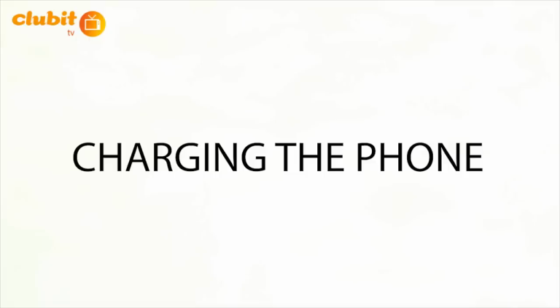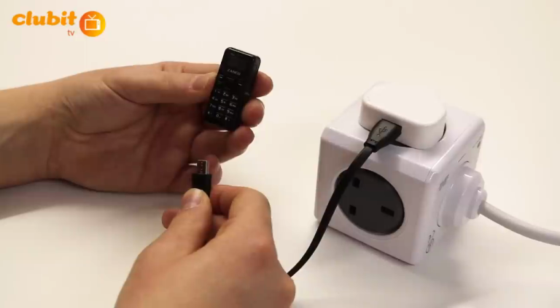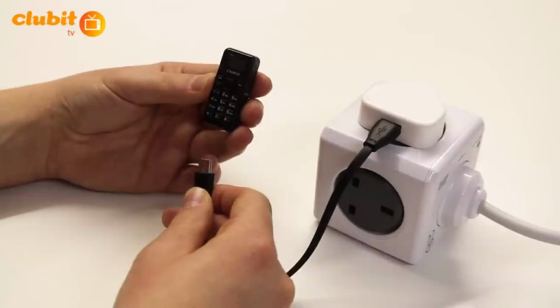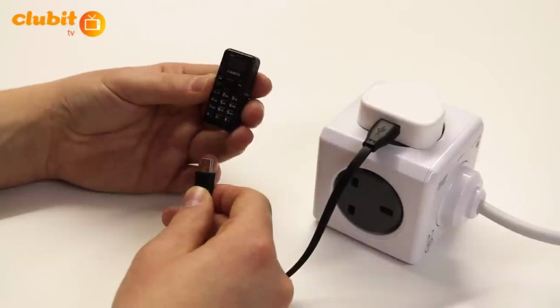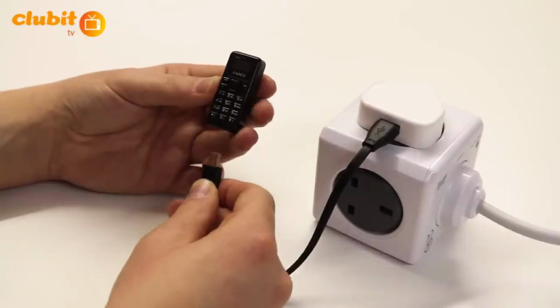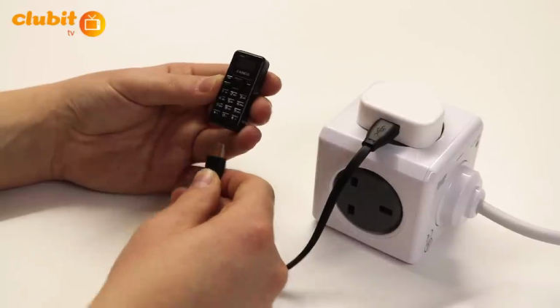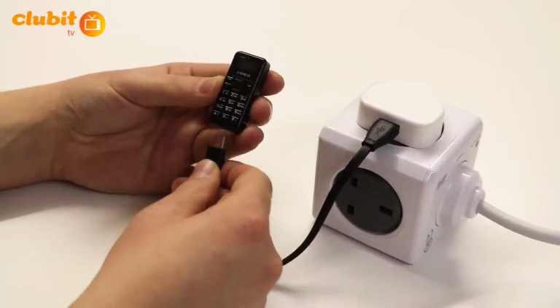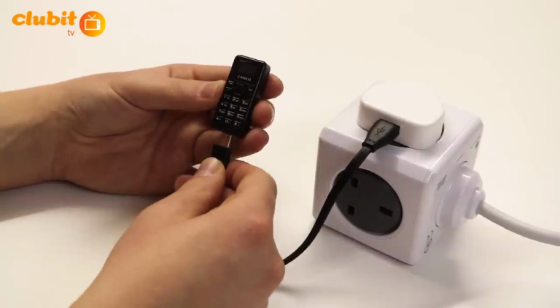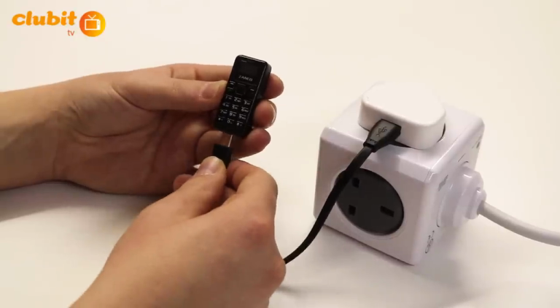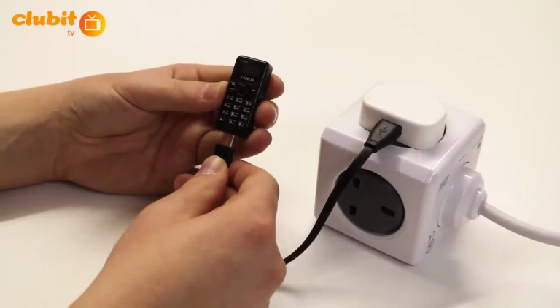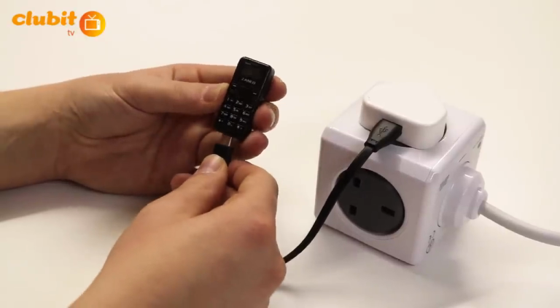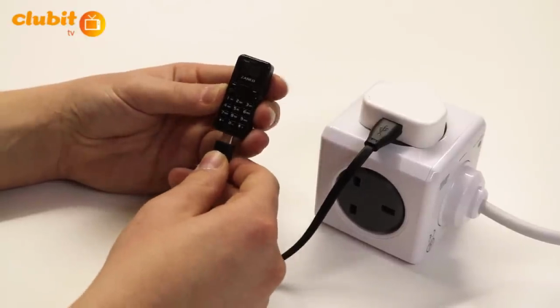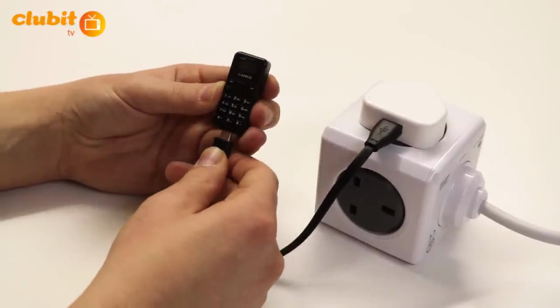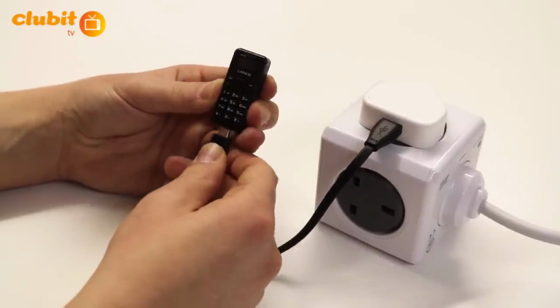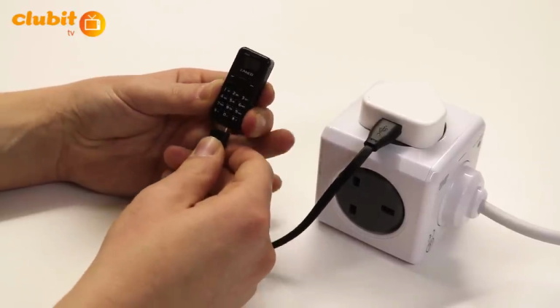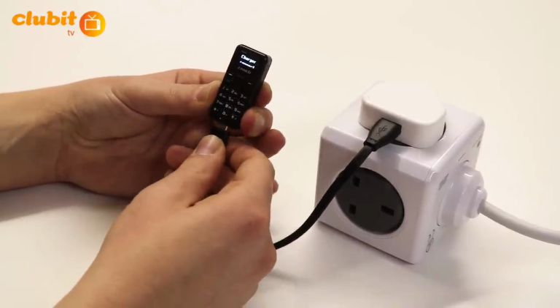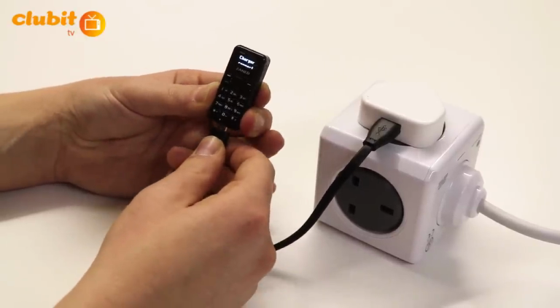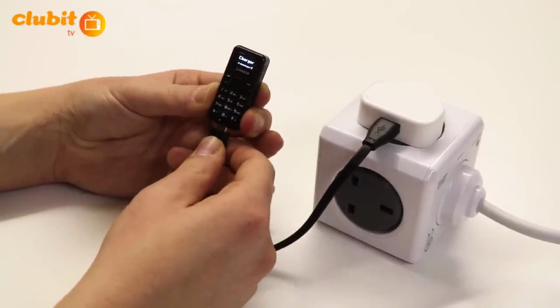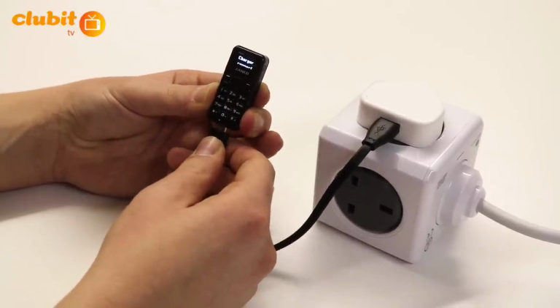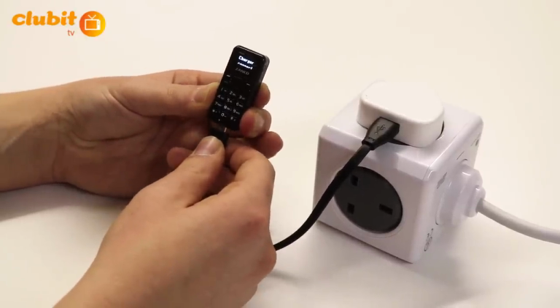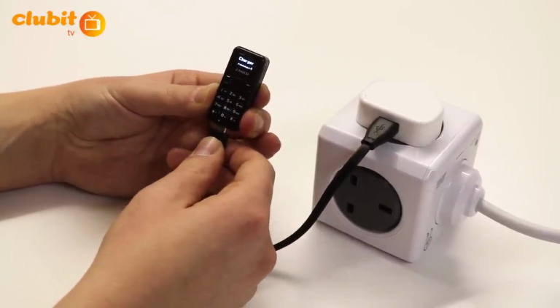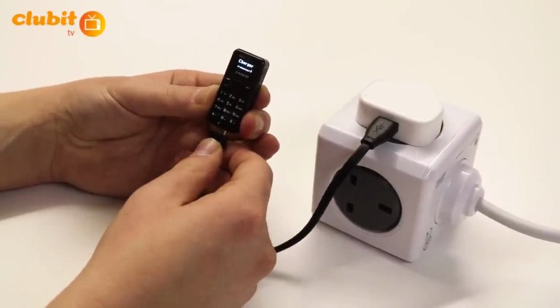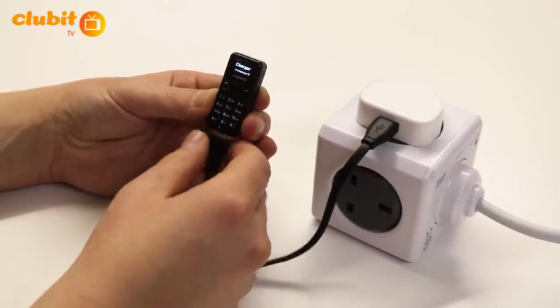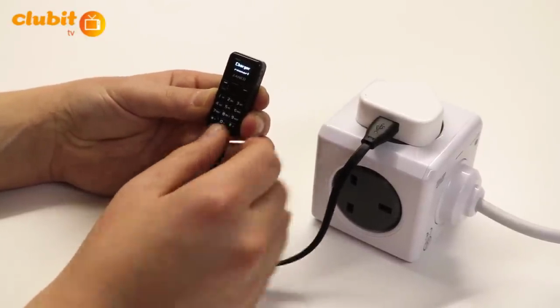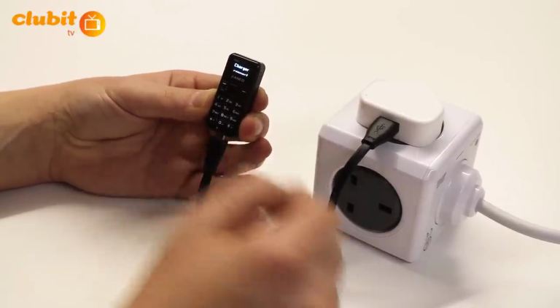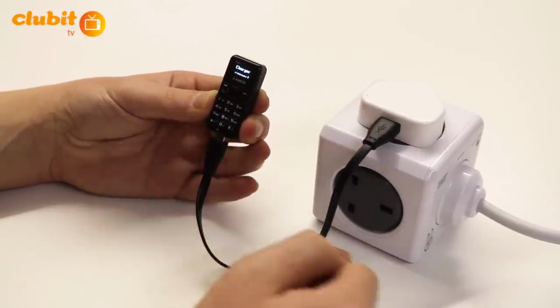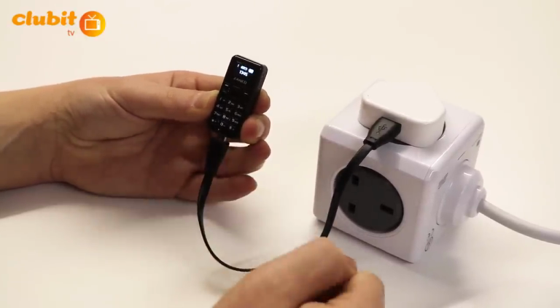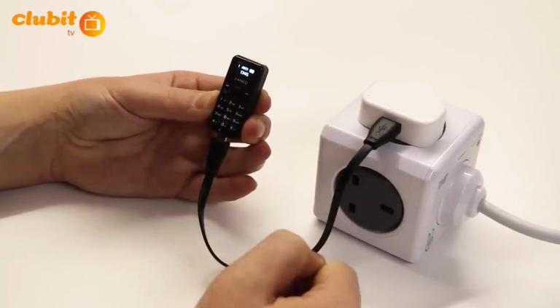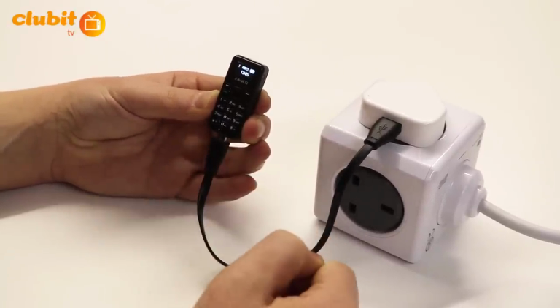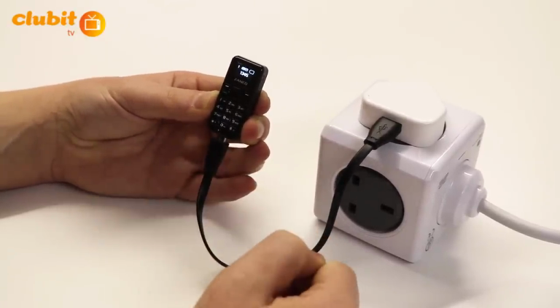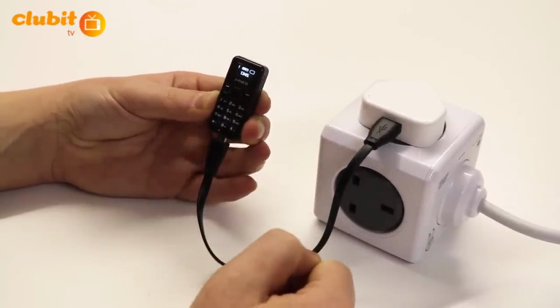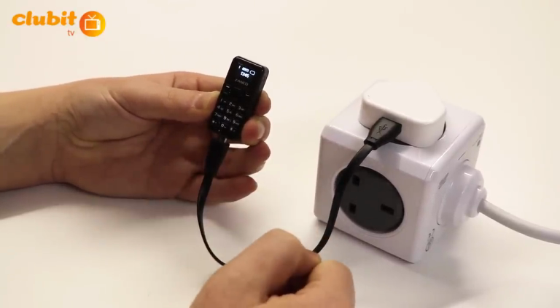Once connected to a power source, take the end of the charger and insert it into the slot at the bottom of the phone.